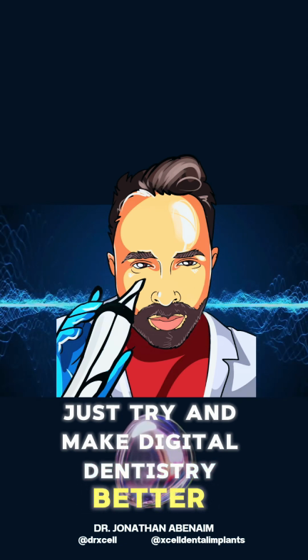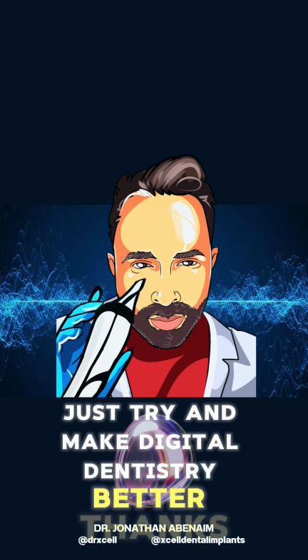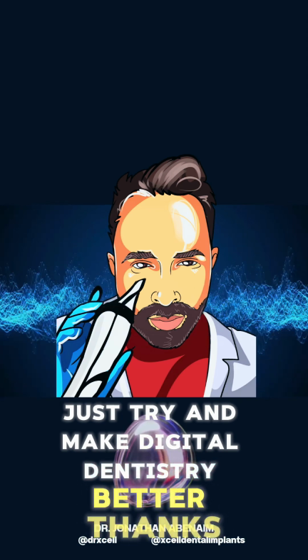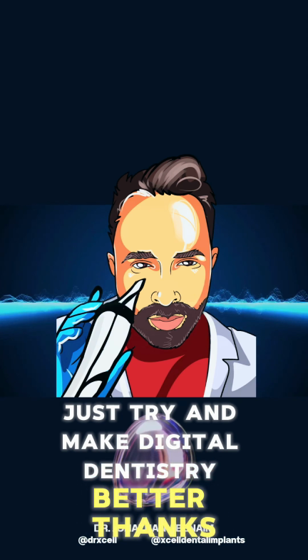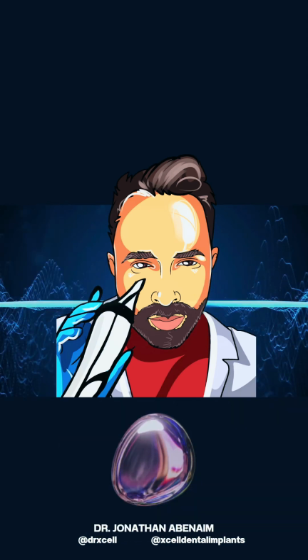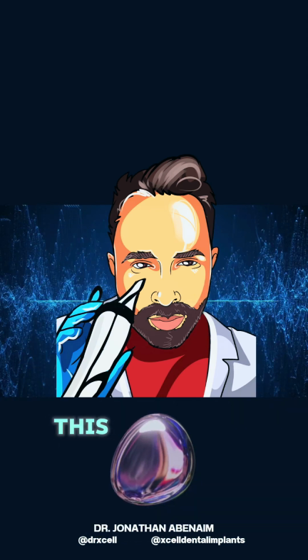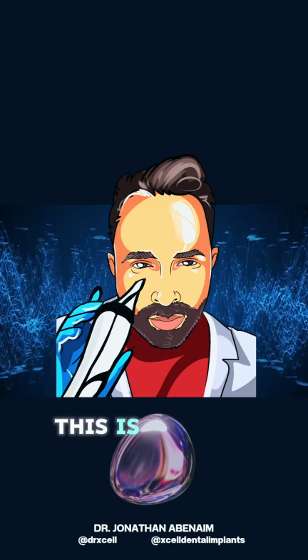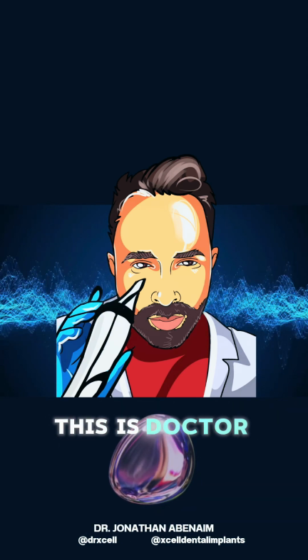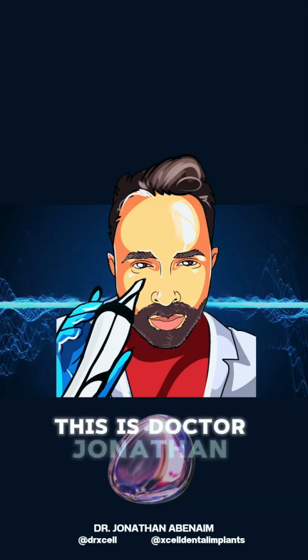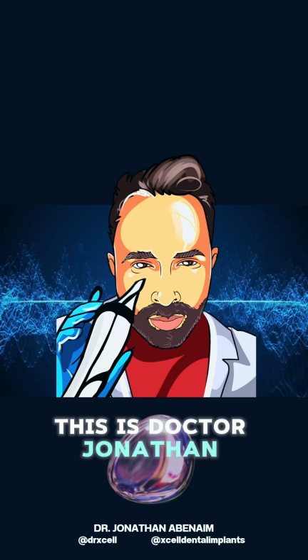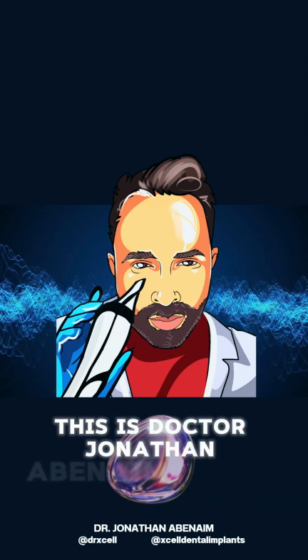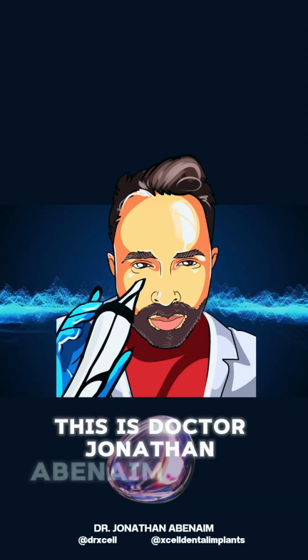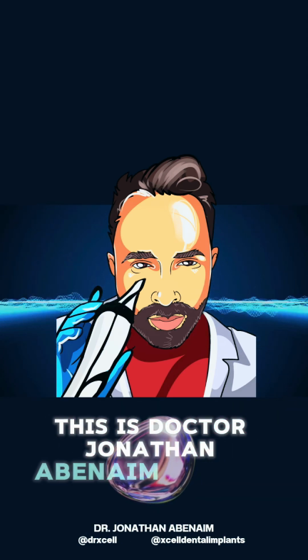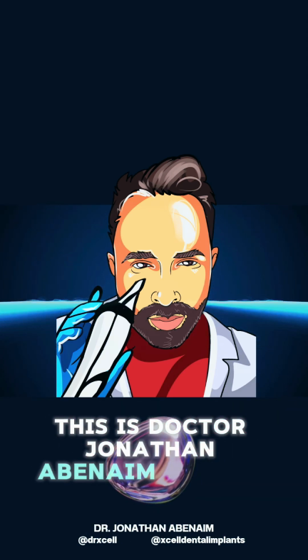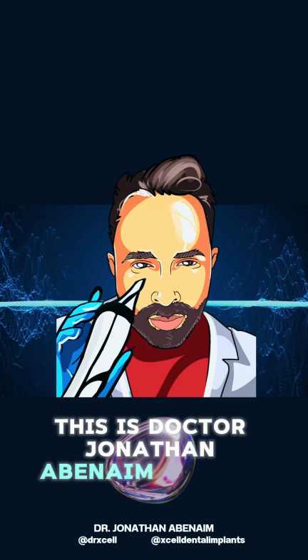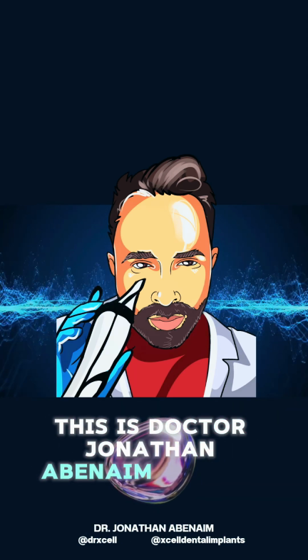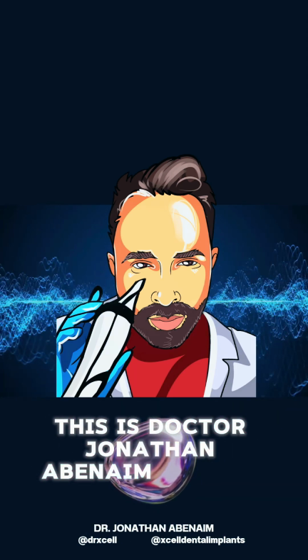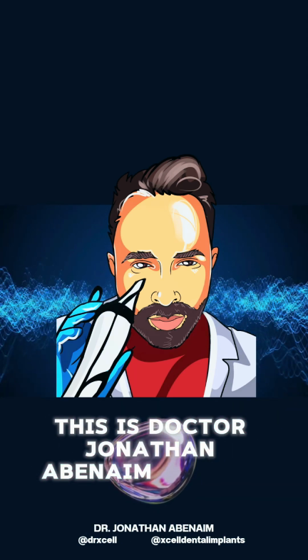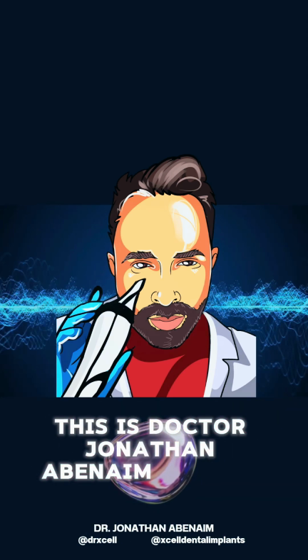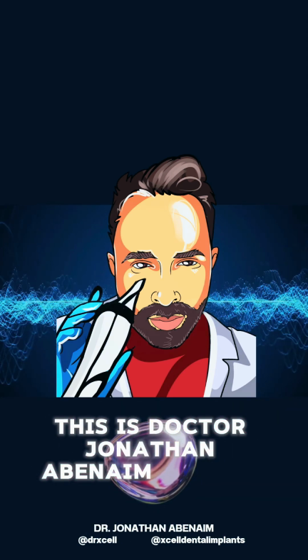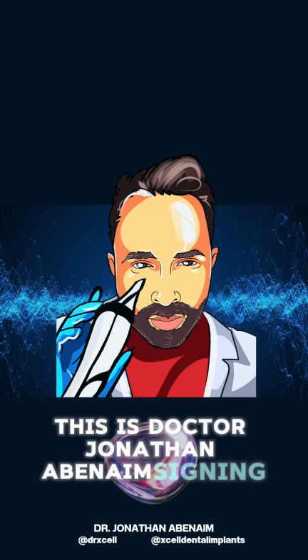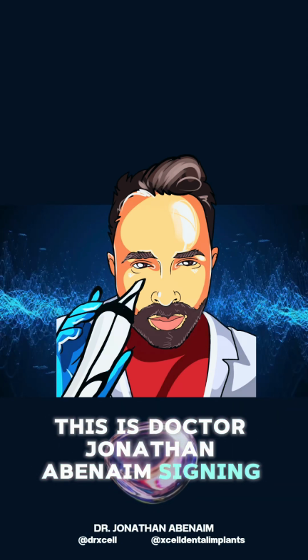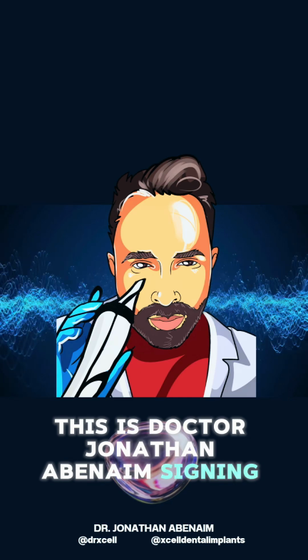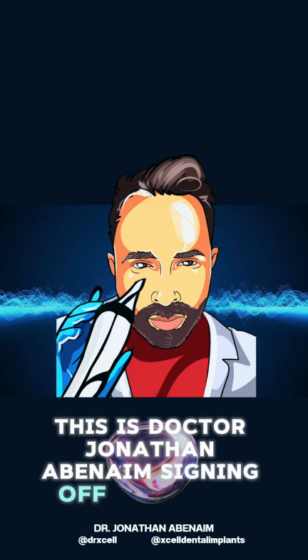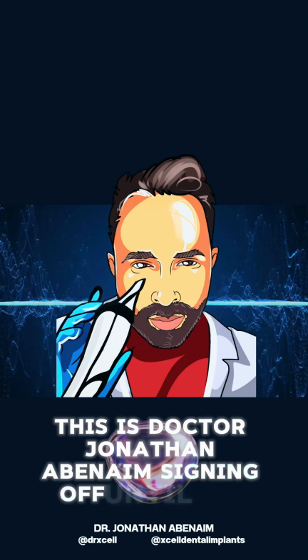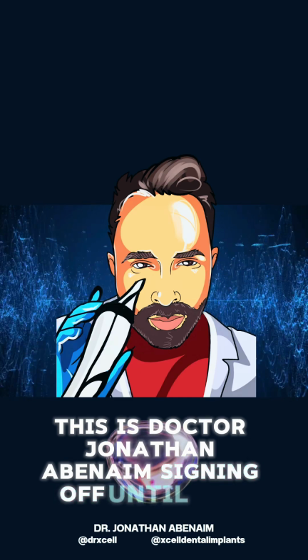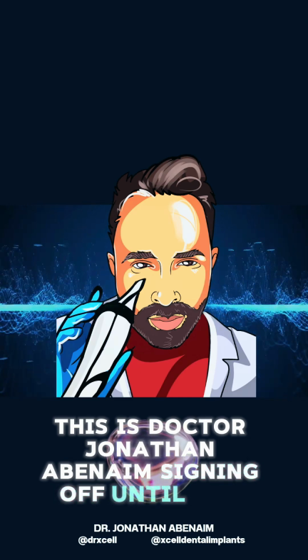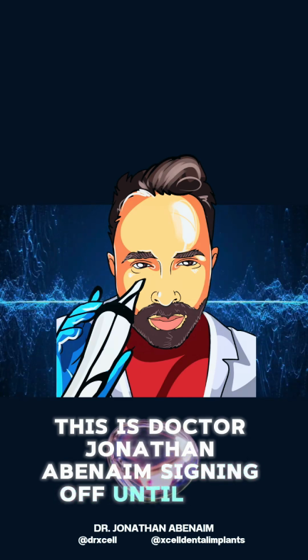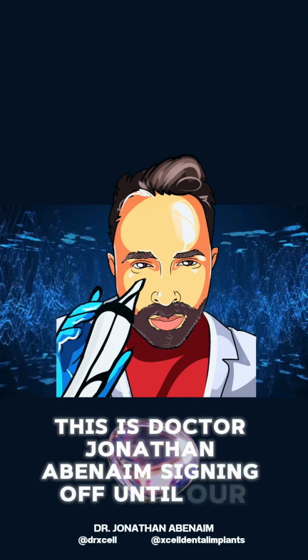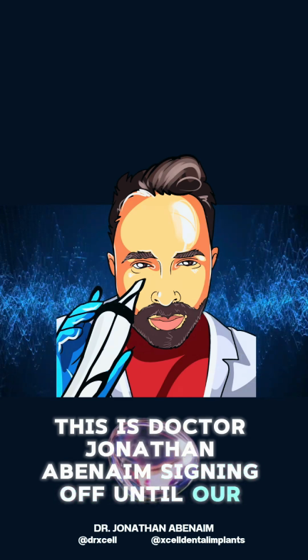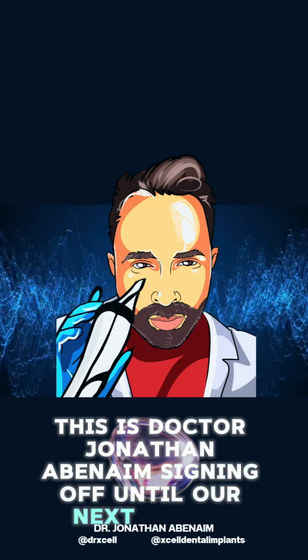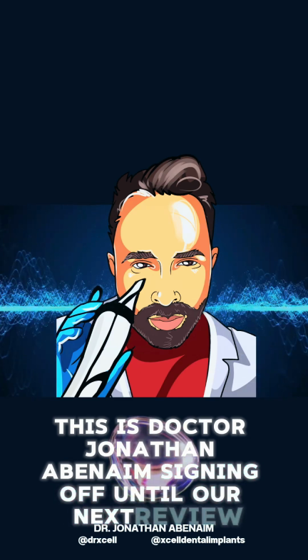Have a great day, keep on scanning, and remember - just try and make digital dentistry better. Thanks, this is Dr. Jonathan Abbenheim signing off until the next review.